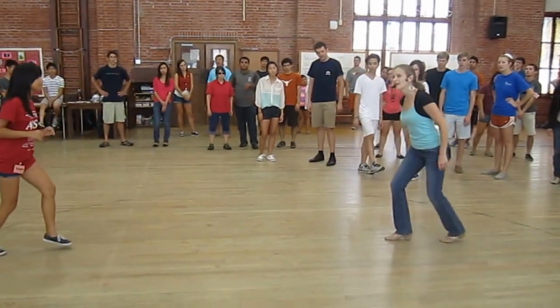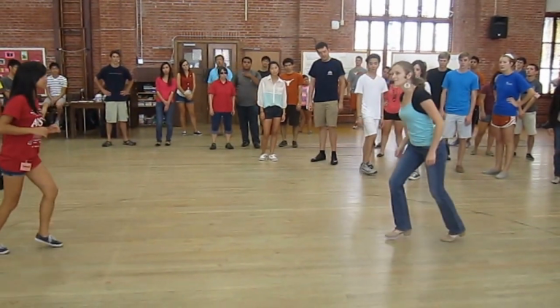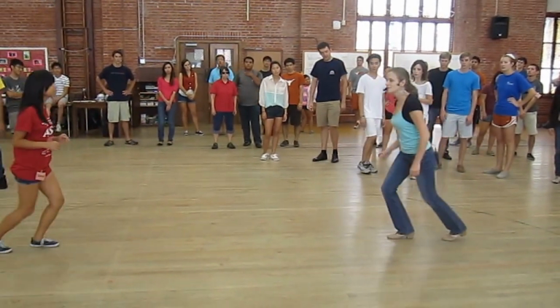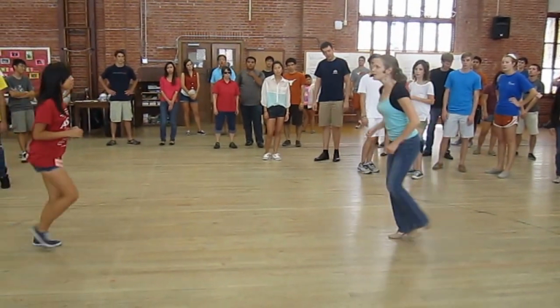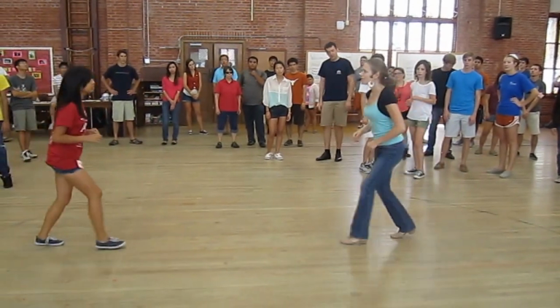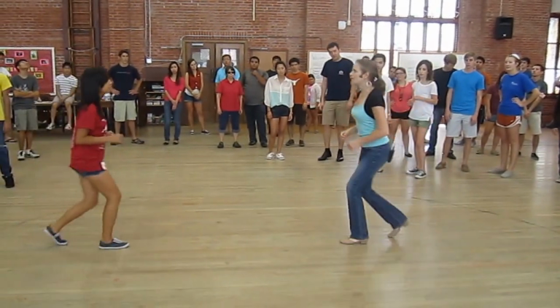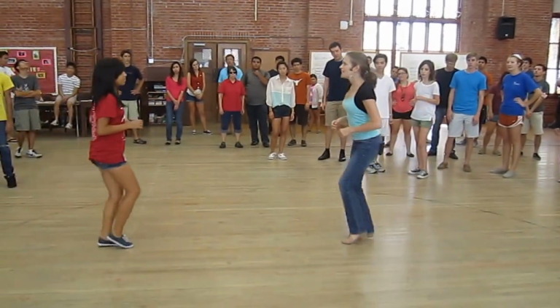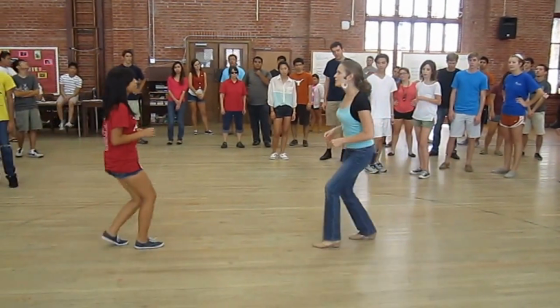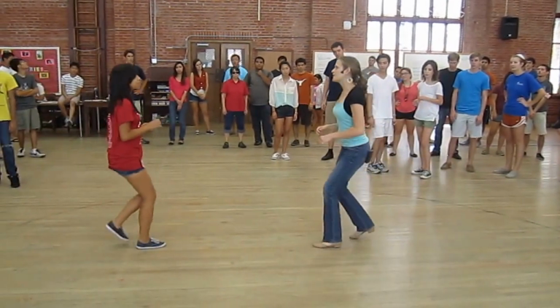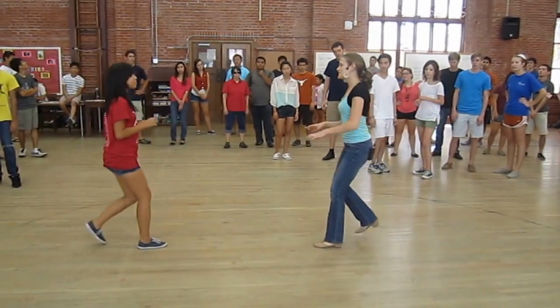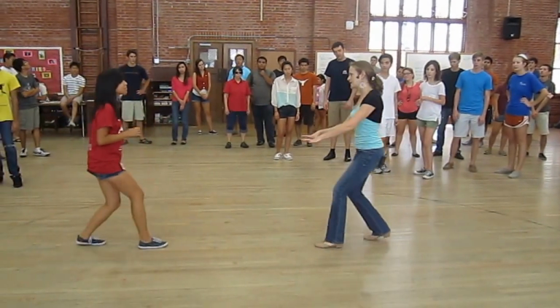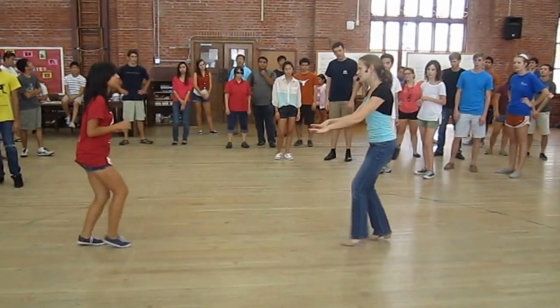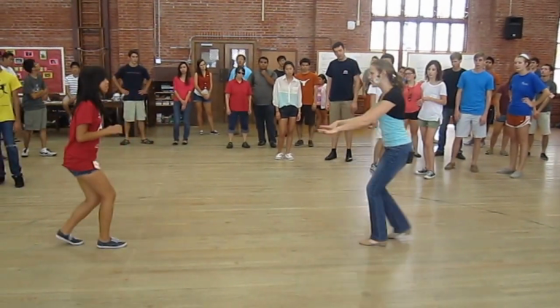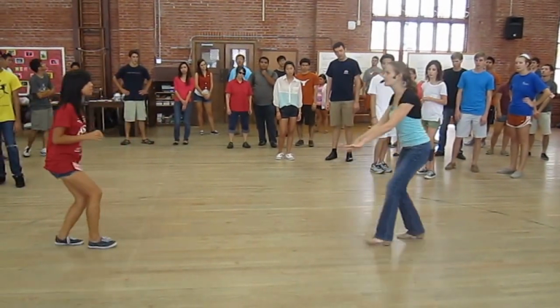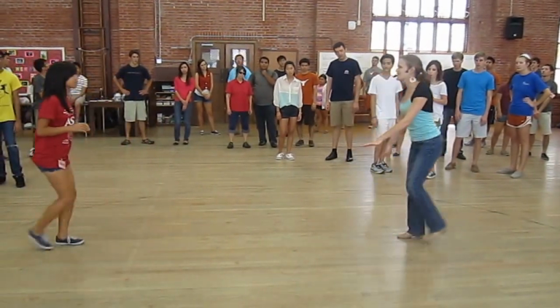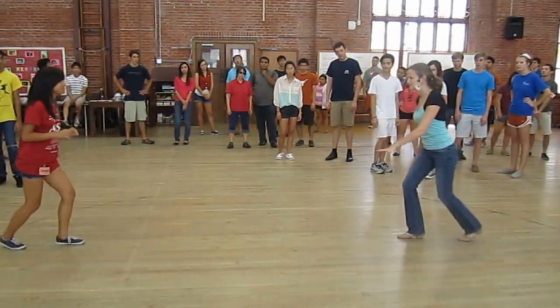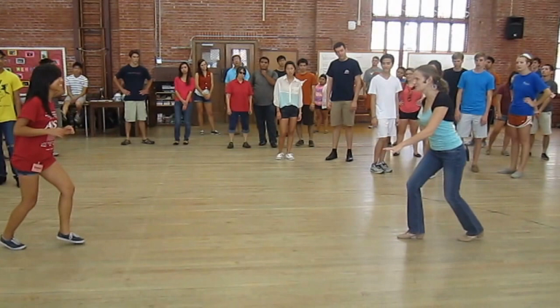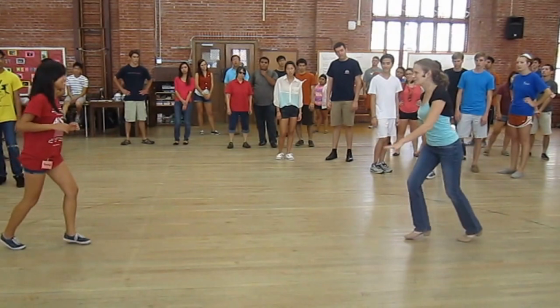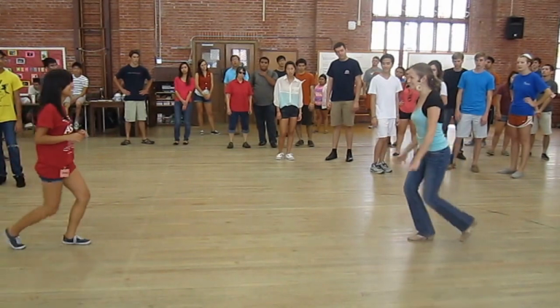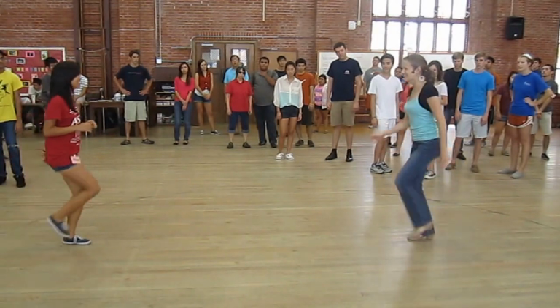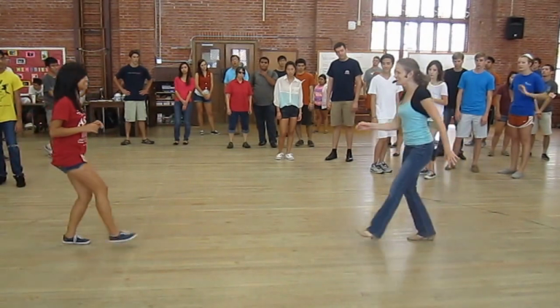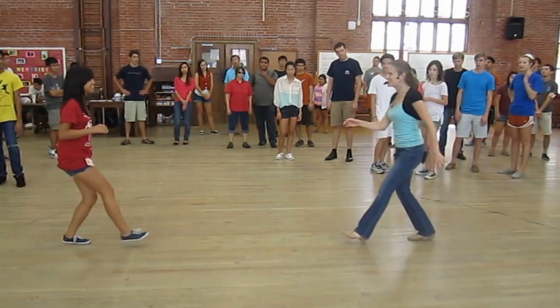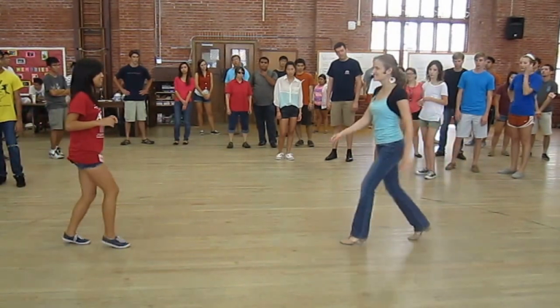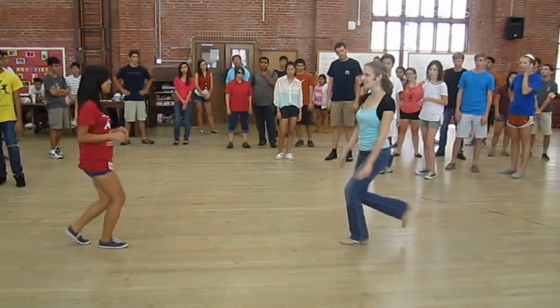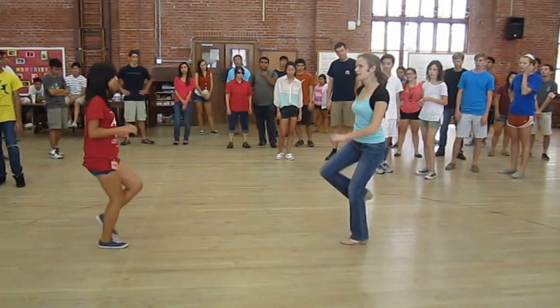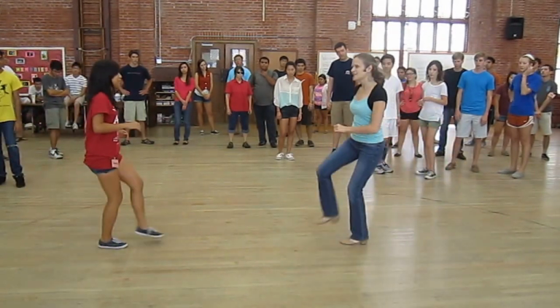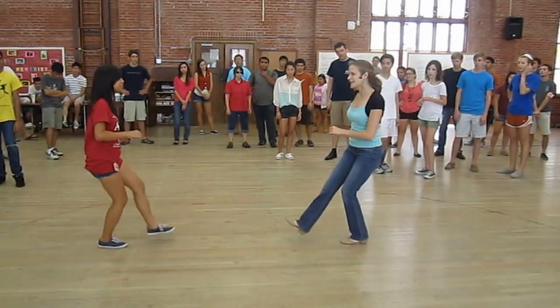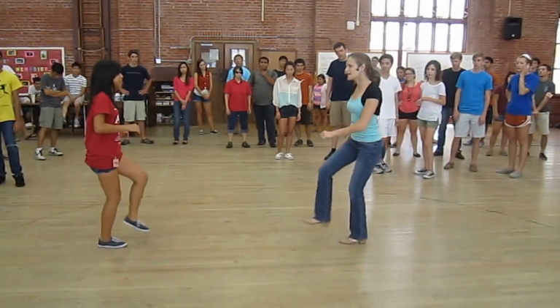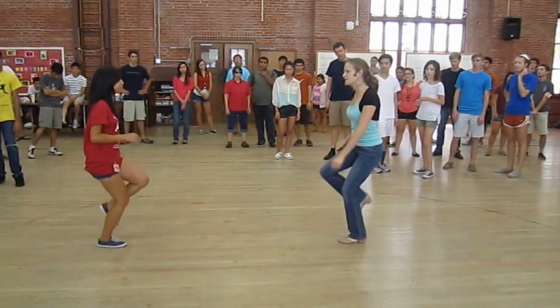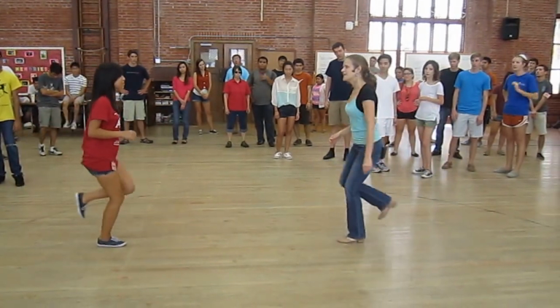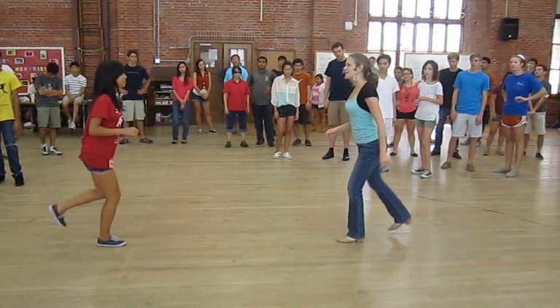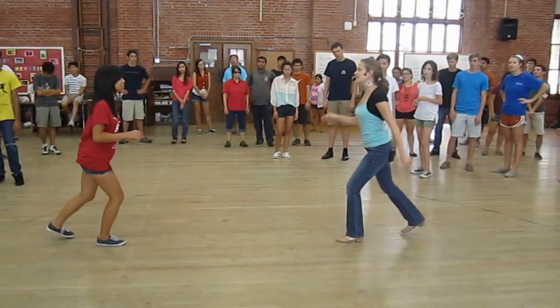One, two, three, and four. Pretend like we did that four times. Charleston — kick, step, double, kick.